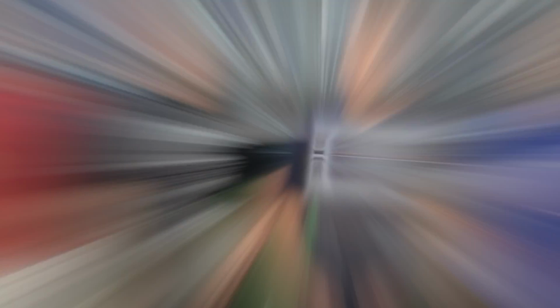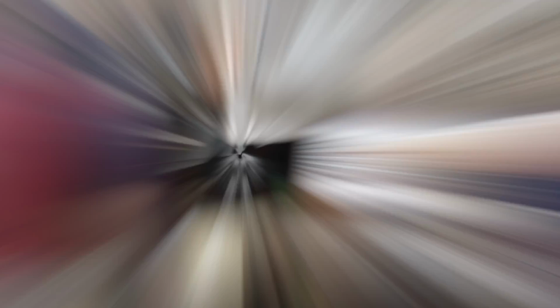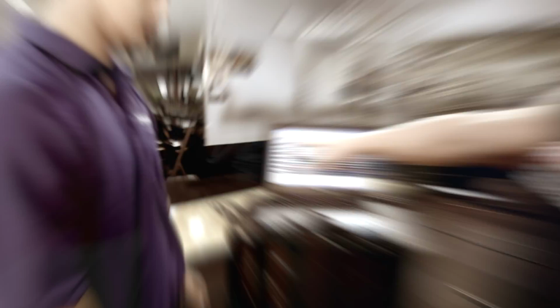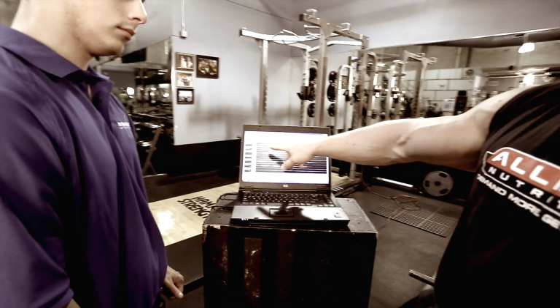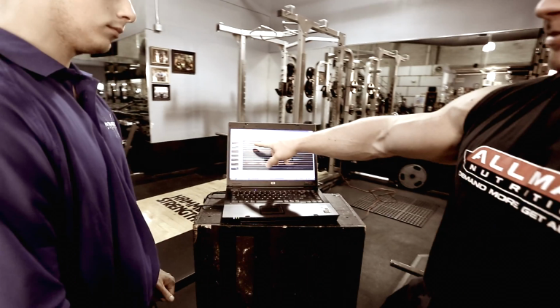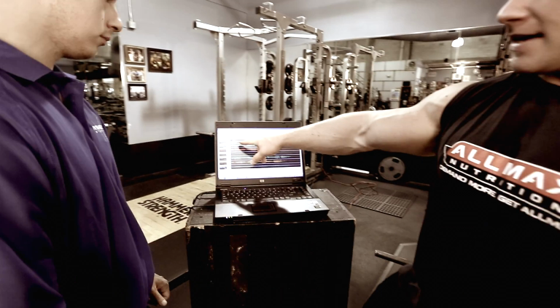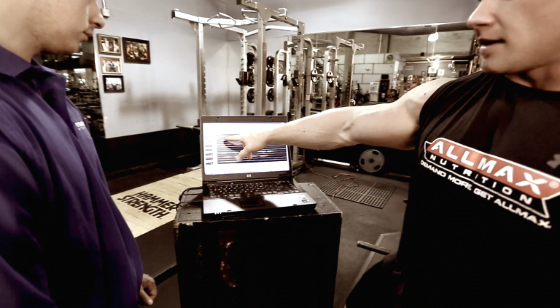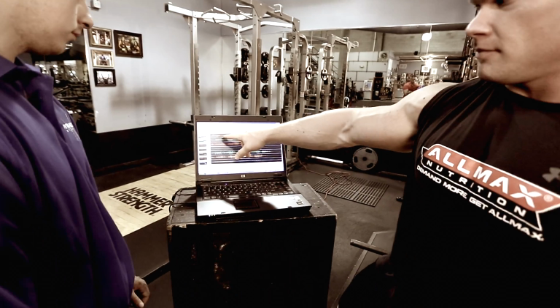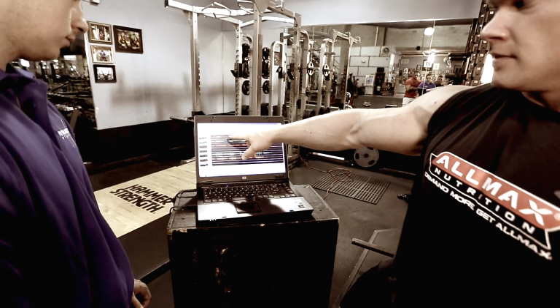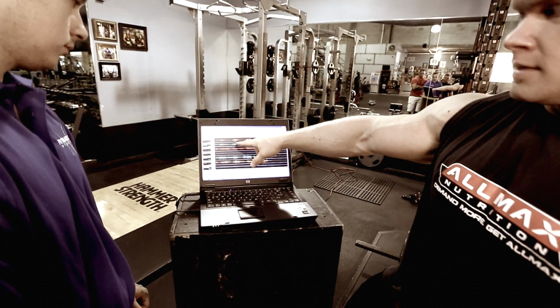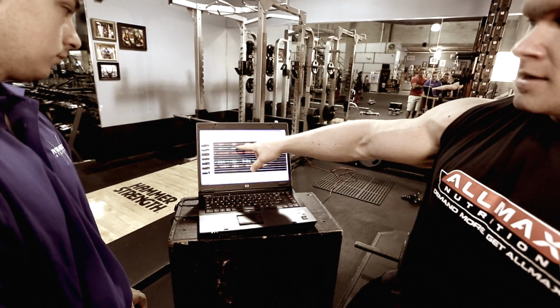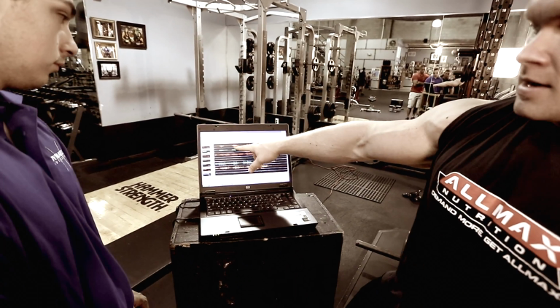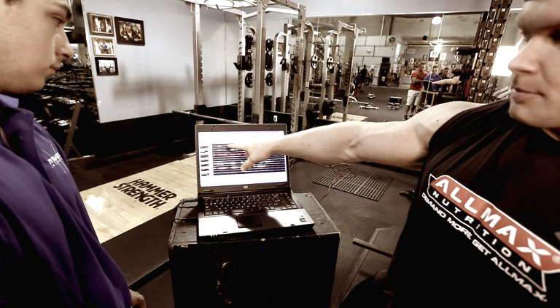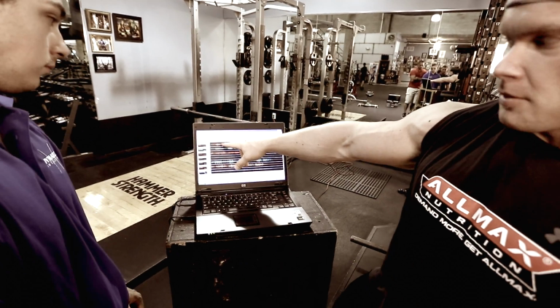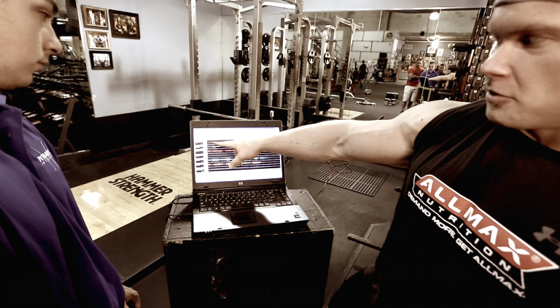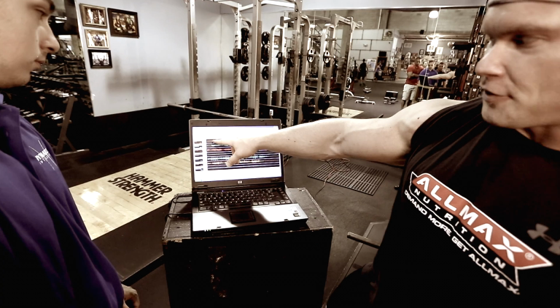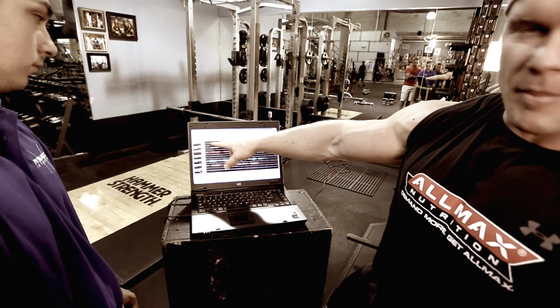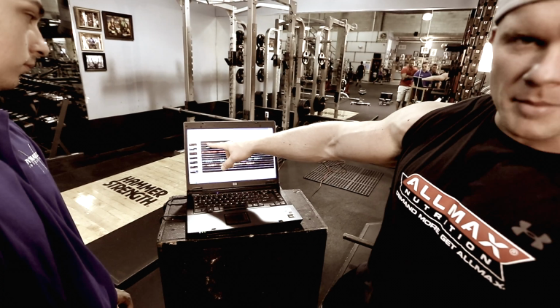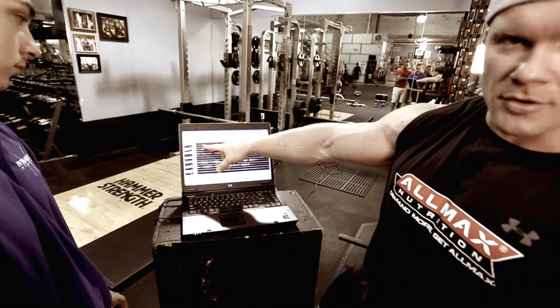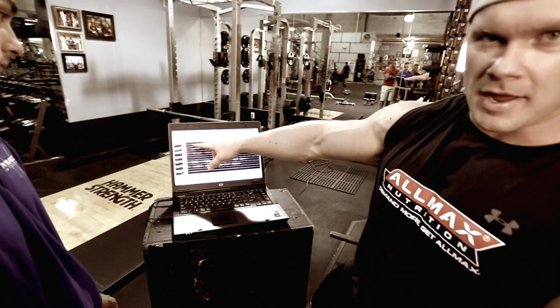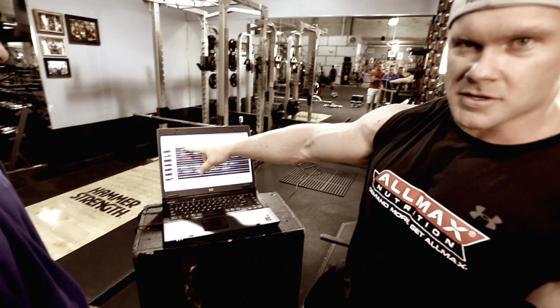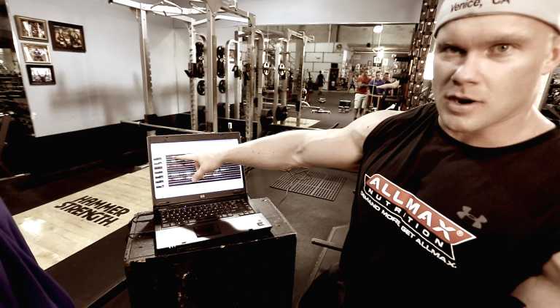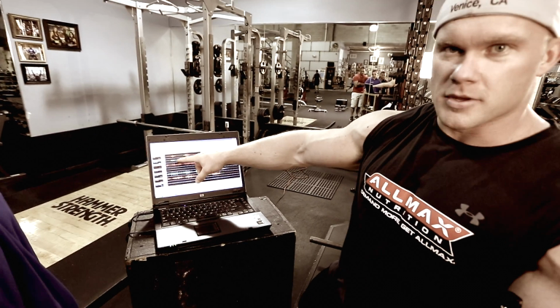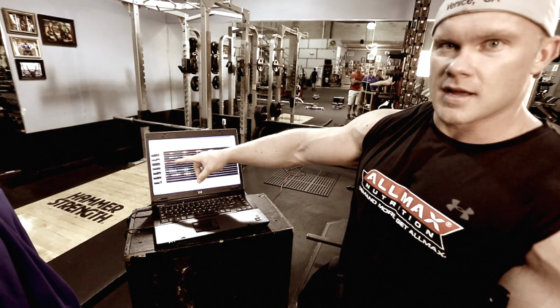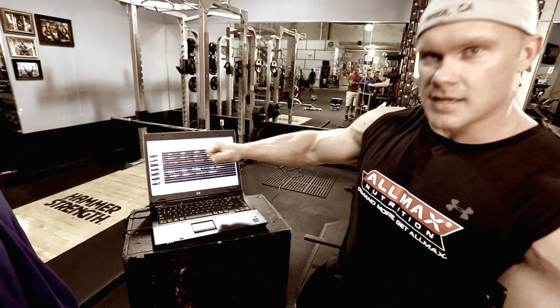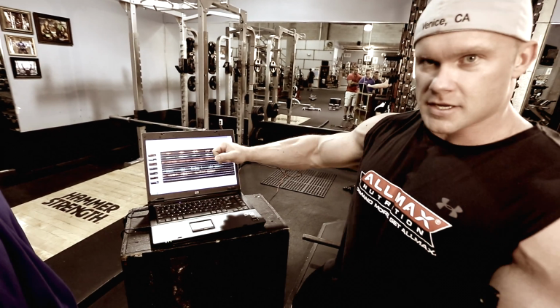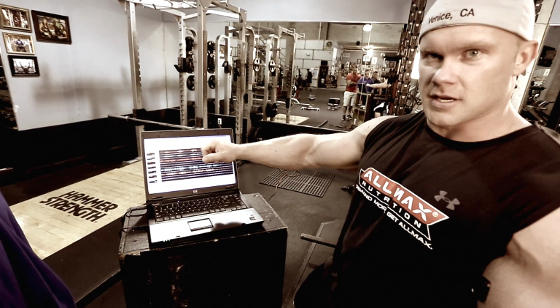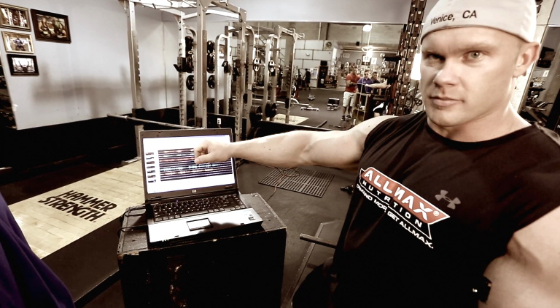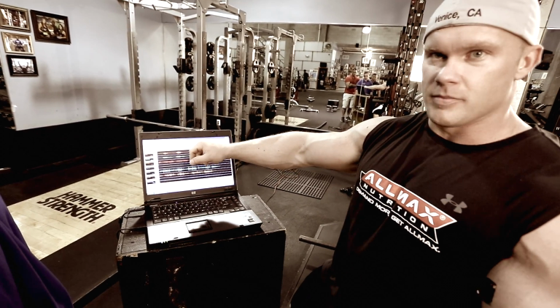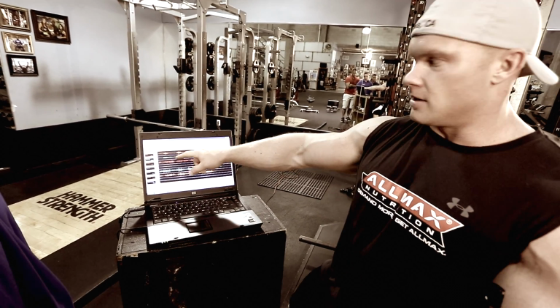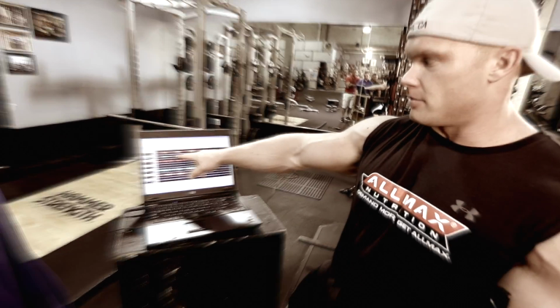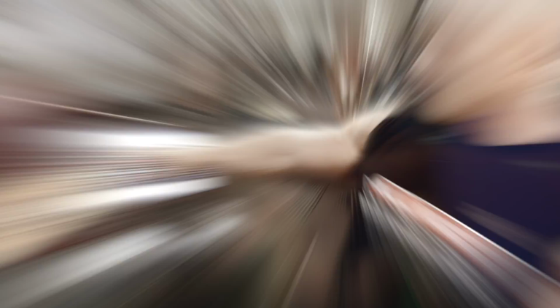You see the peaks in the bicep? Probably at the bottom of the range where I'm using it to initiate the movement a little bit.